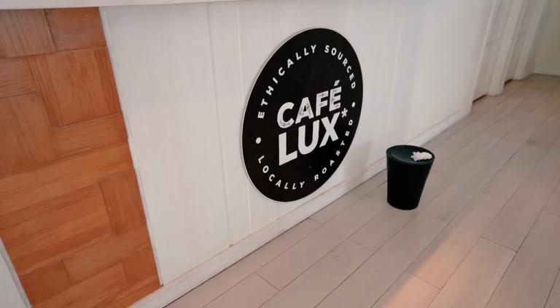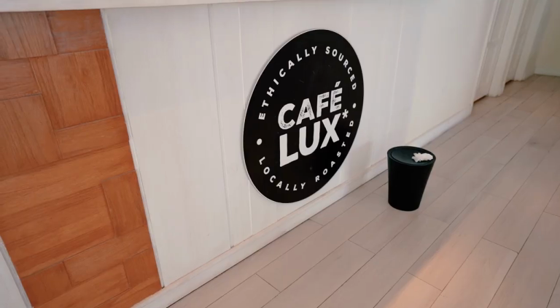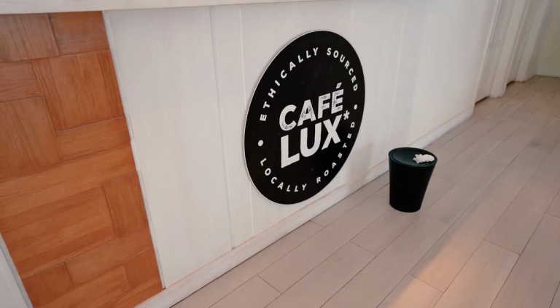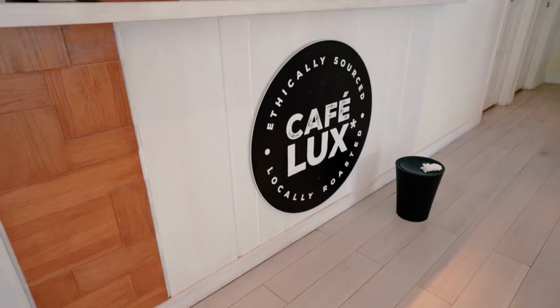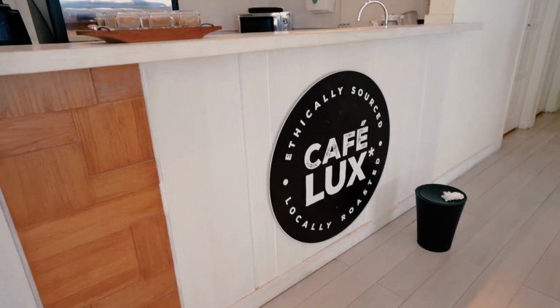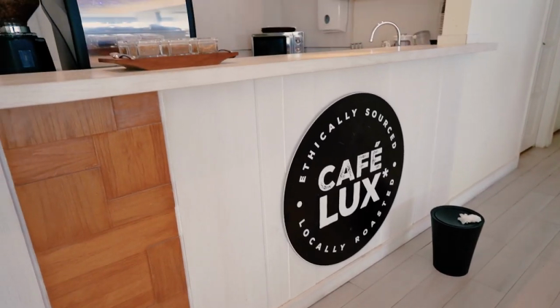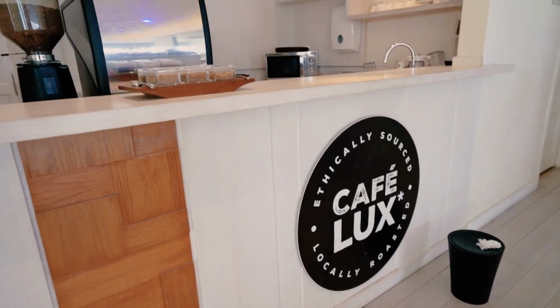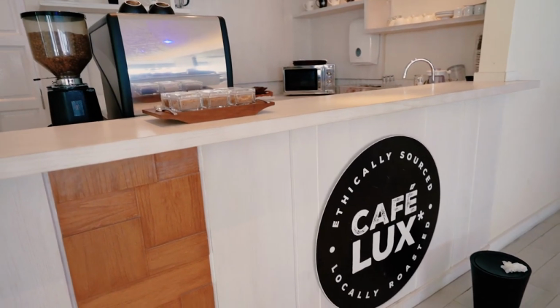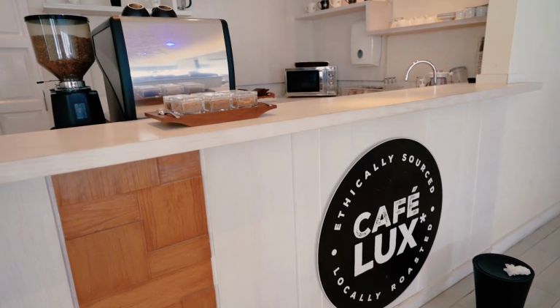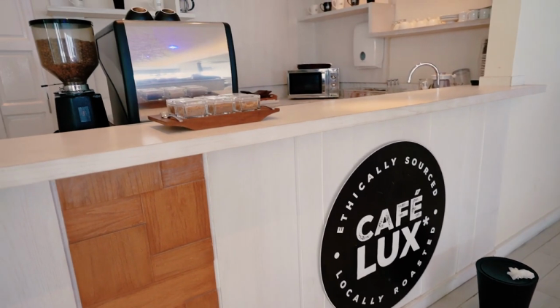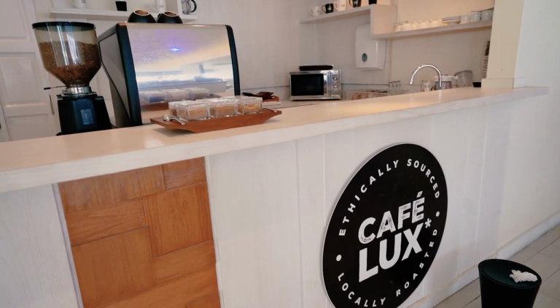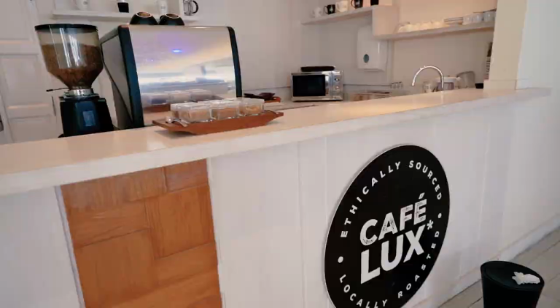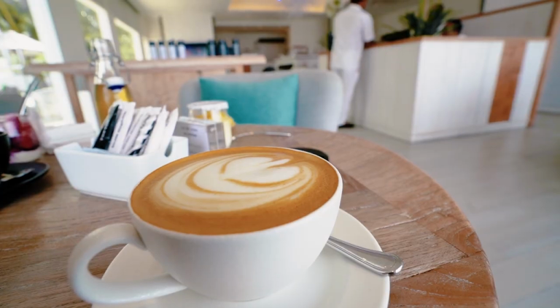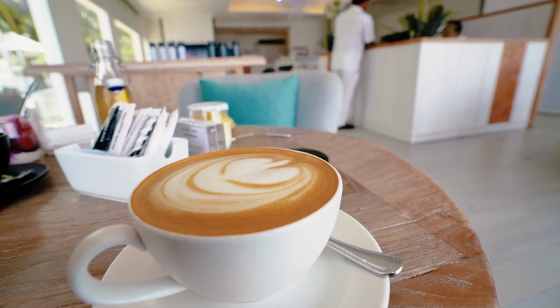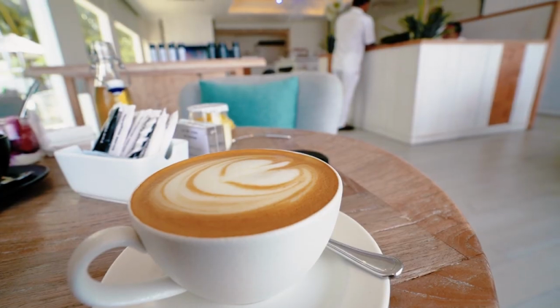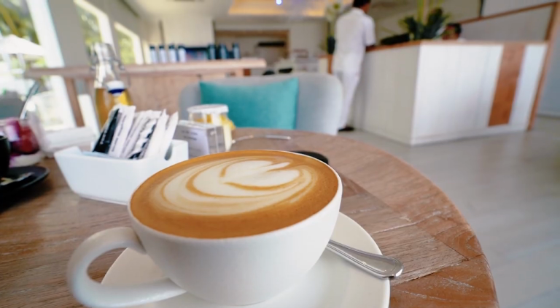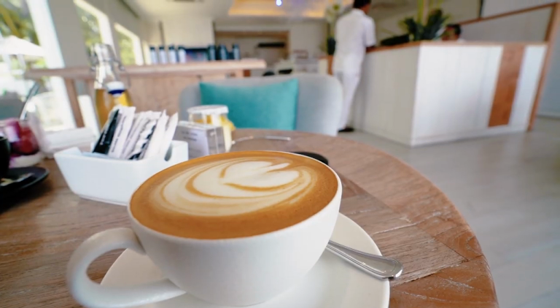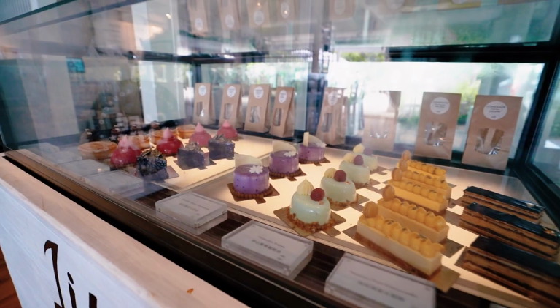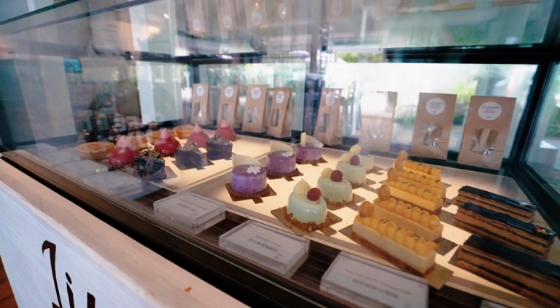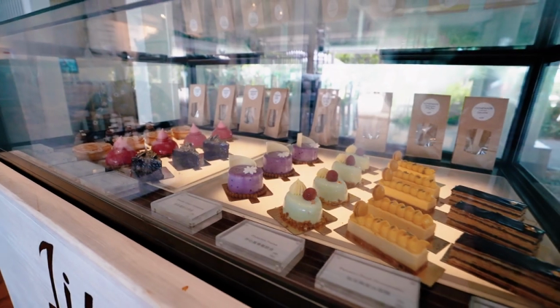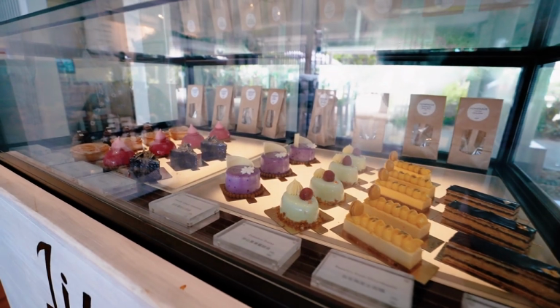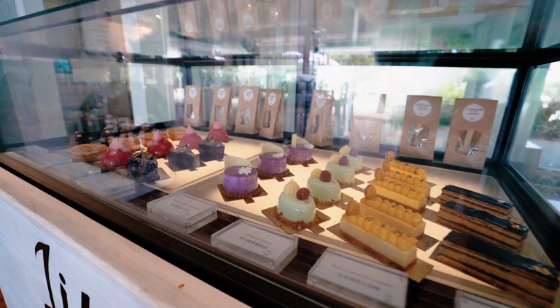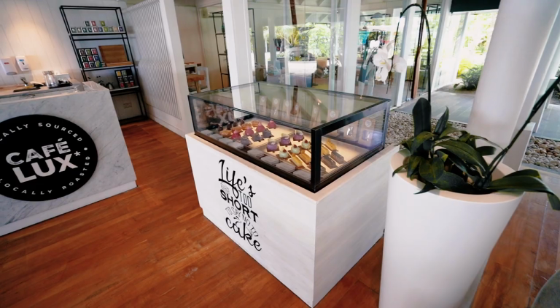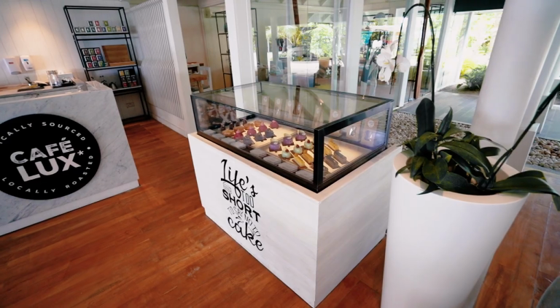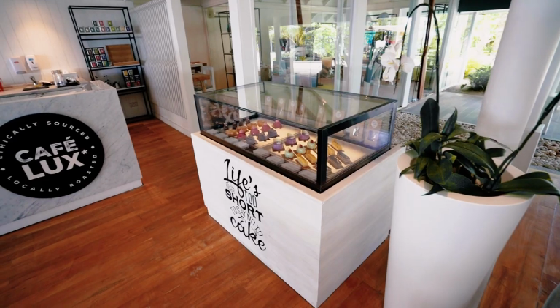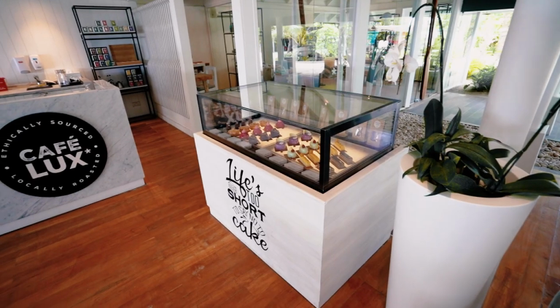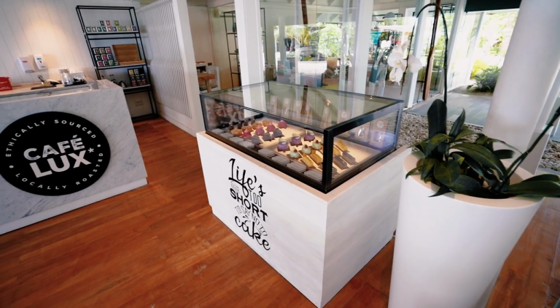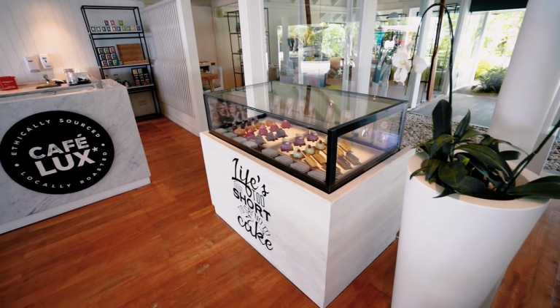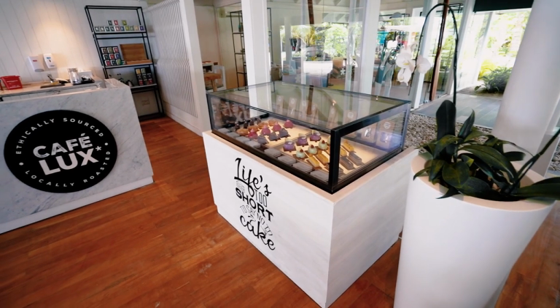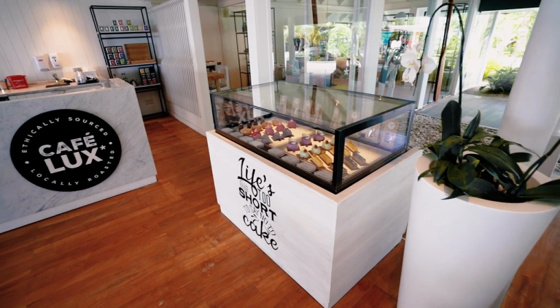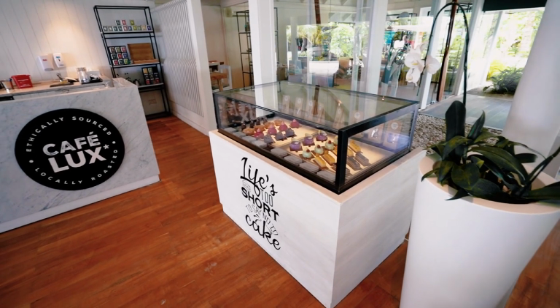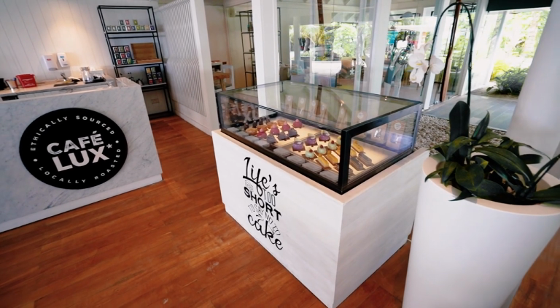In the lobby every morning, they also have a café with free coffee as well as some pastries, which makes for a really nice lobby experience.